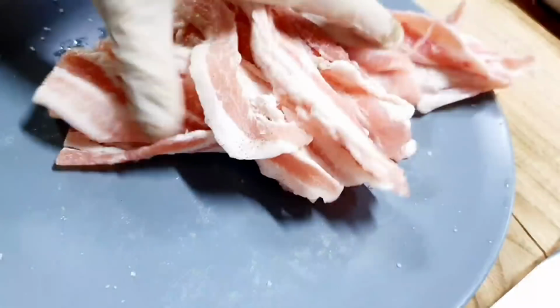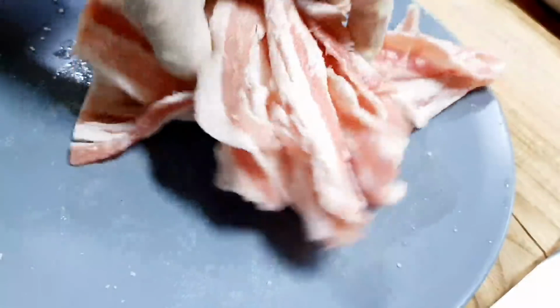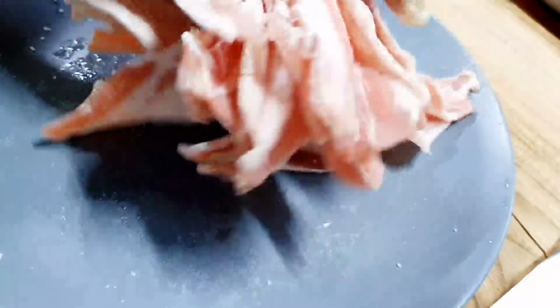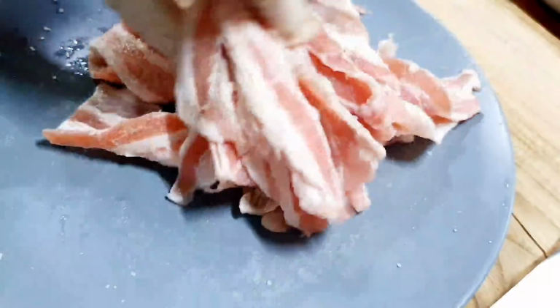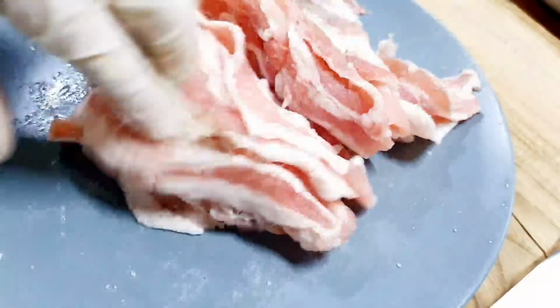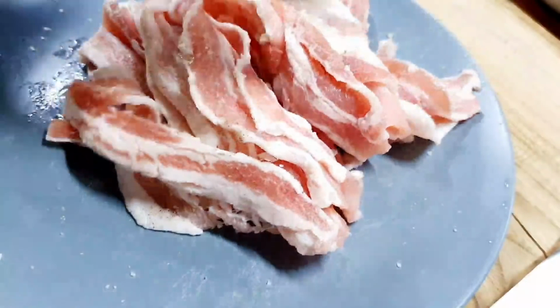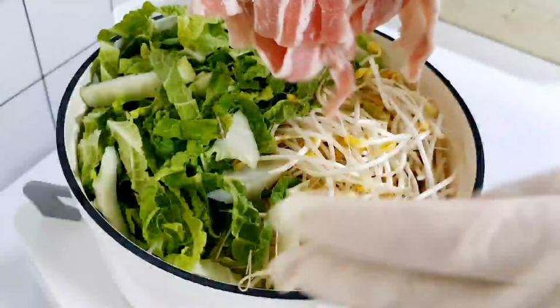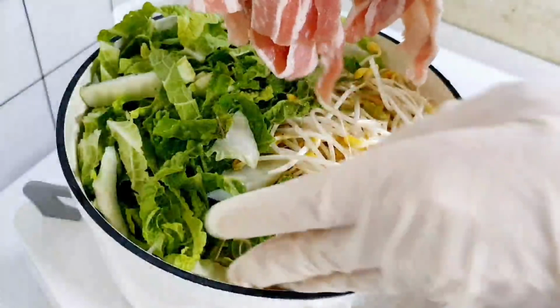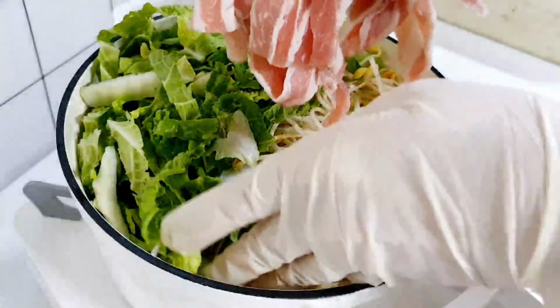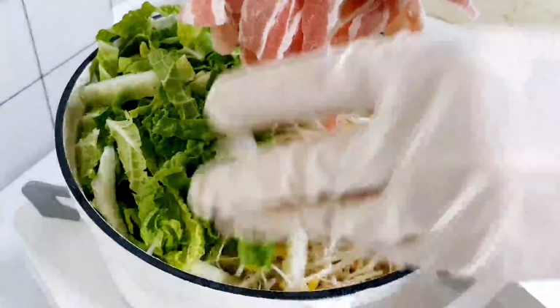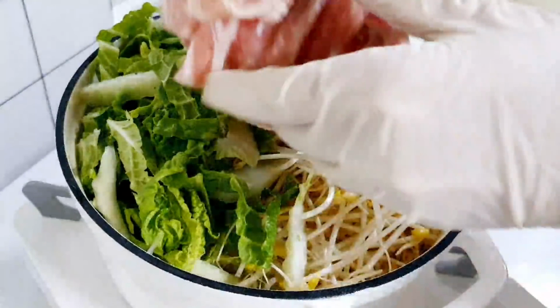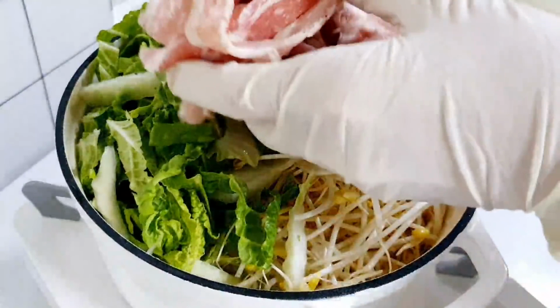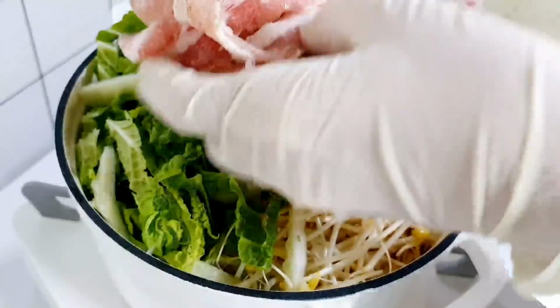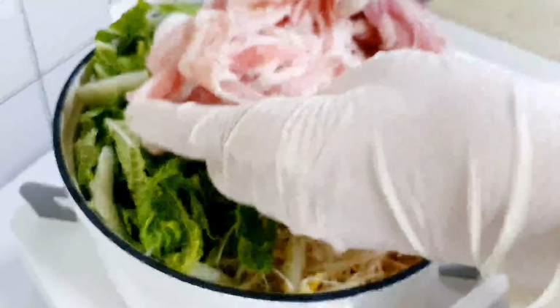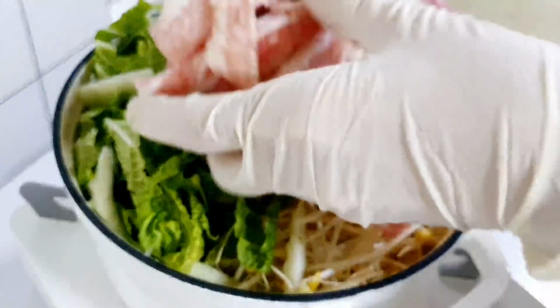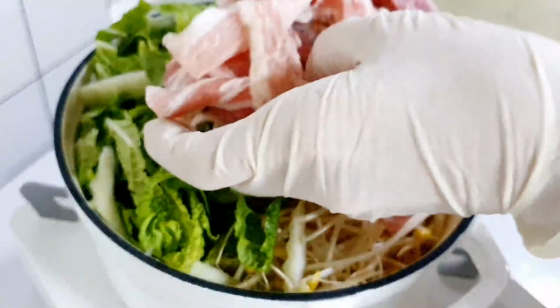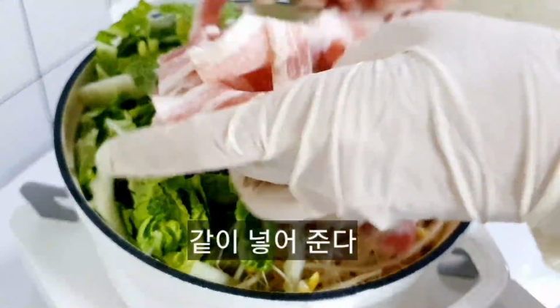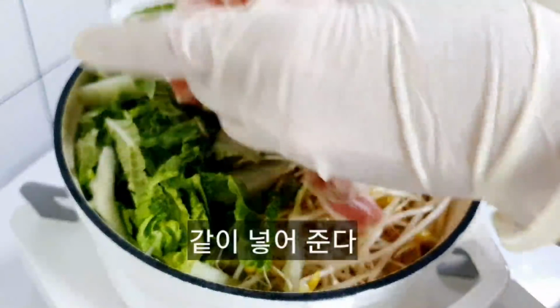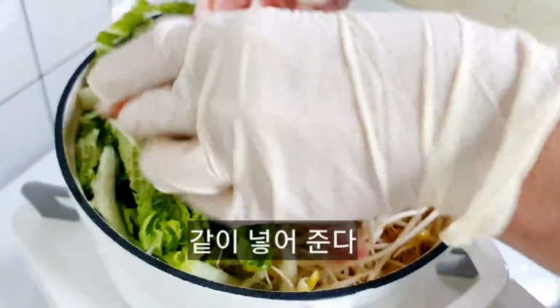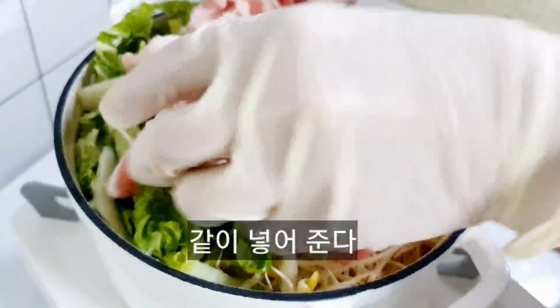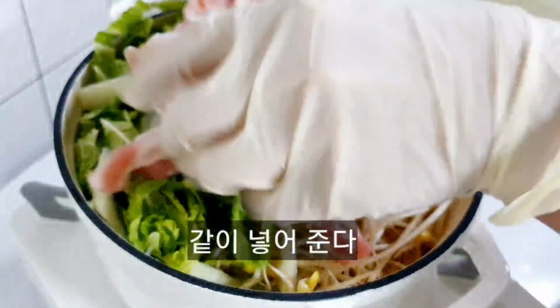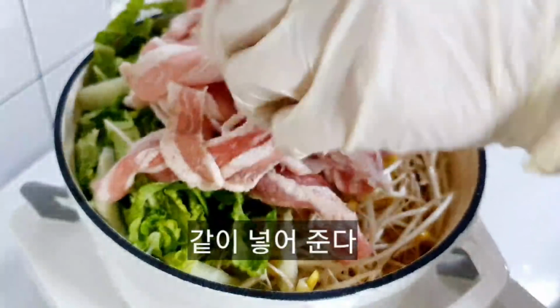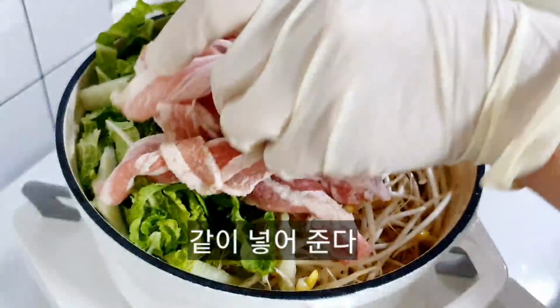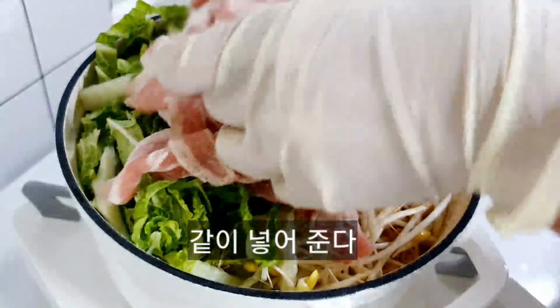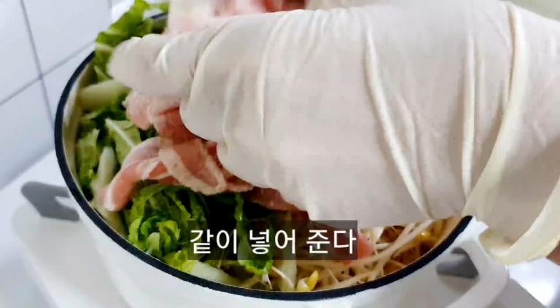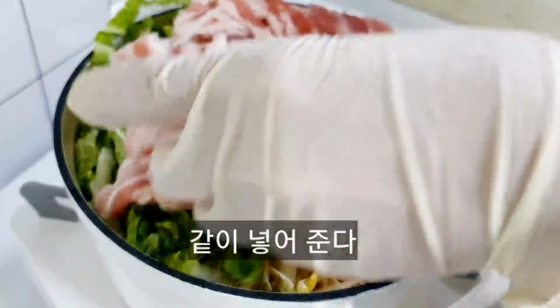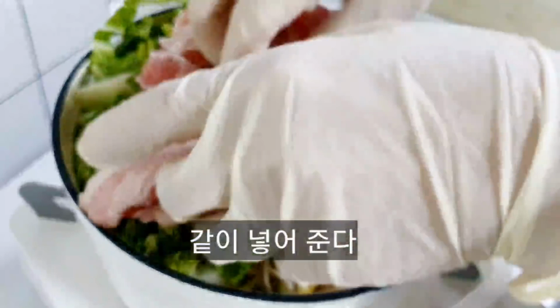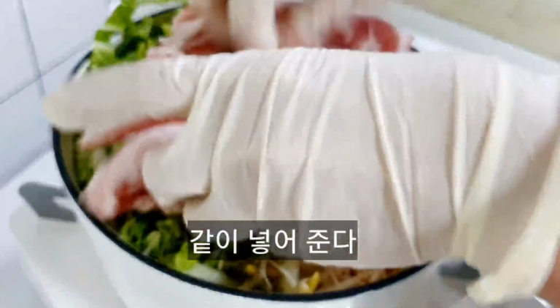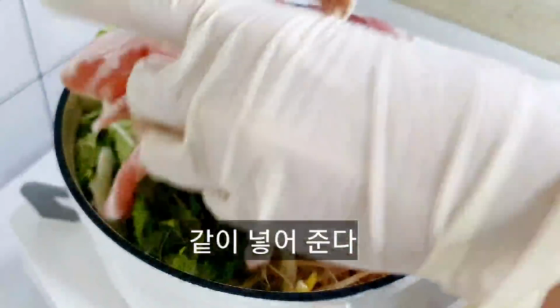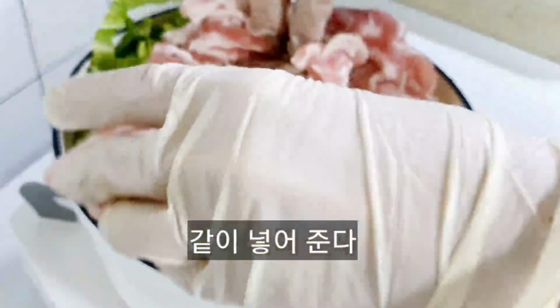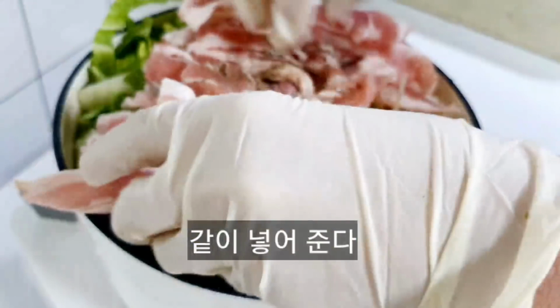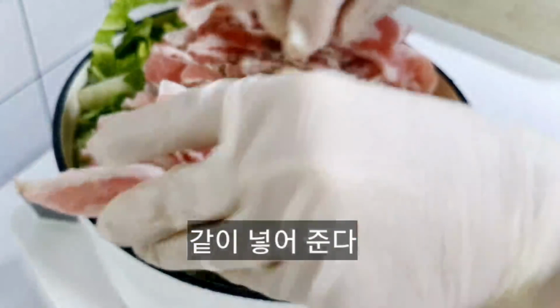I'm going to cook the chicken with a little bit. I'm going to cook the chicken. I'll try the chicken.